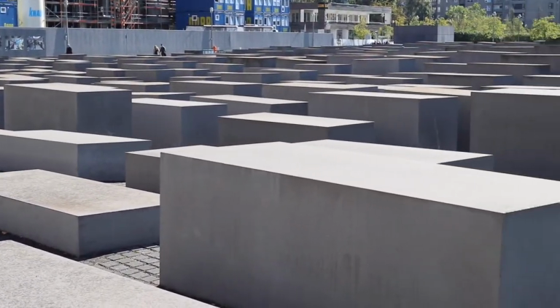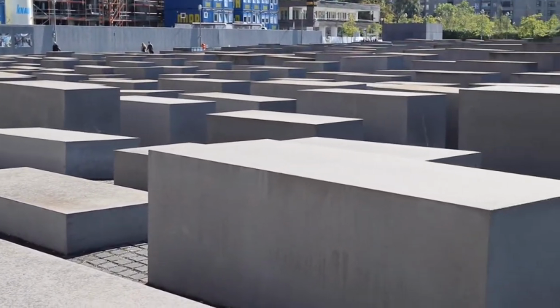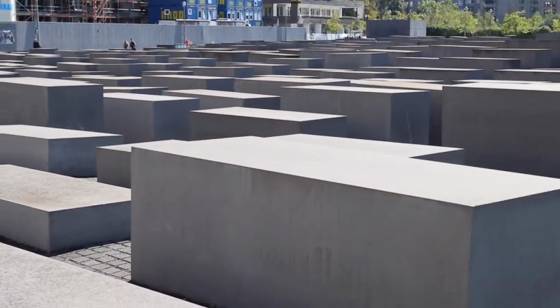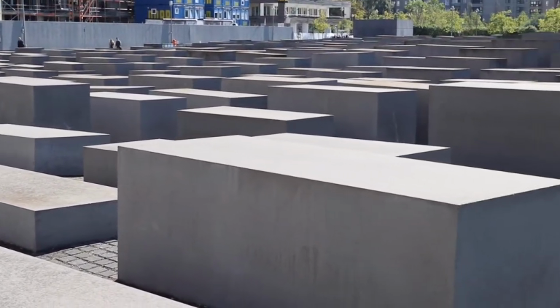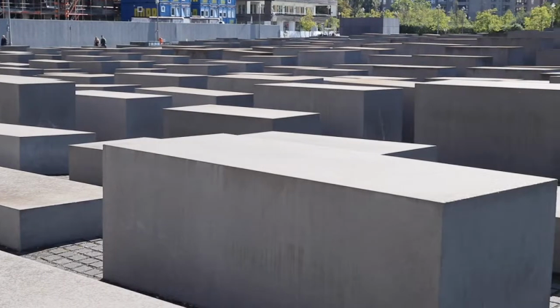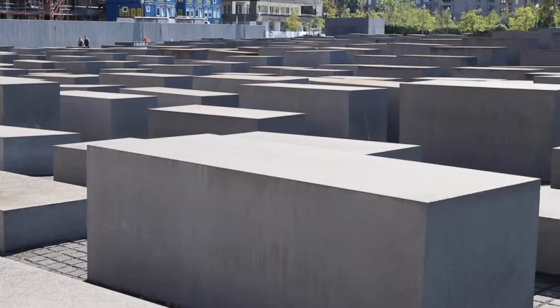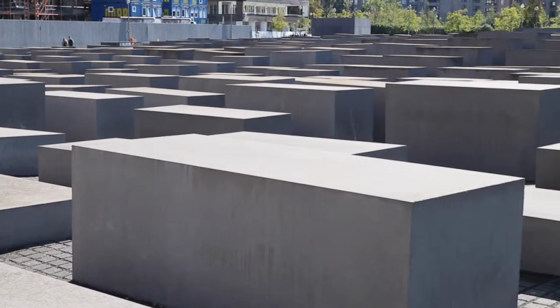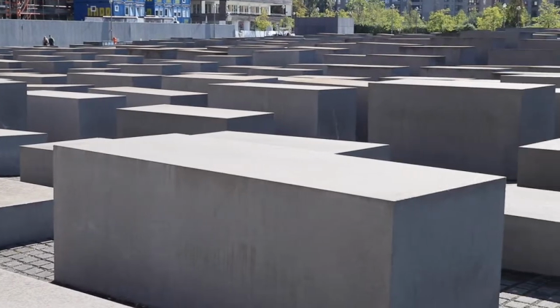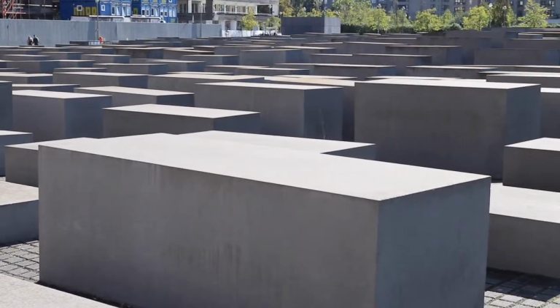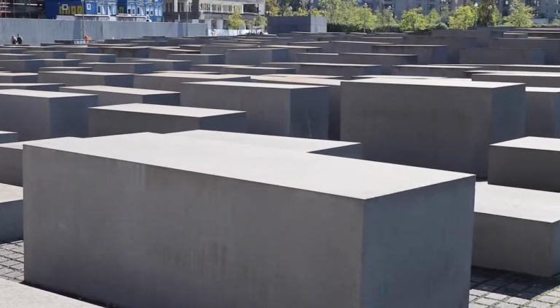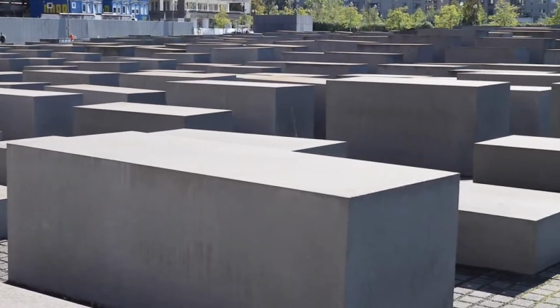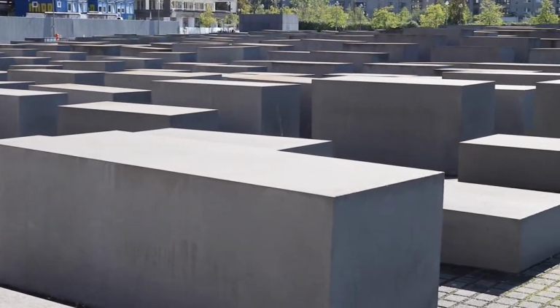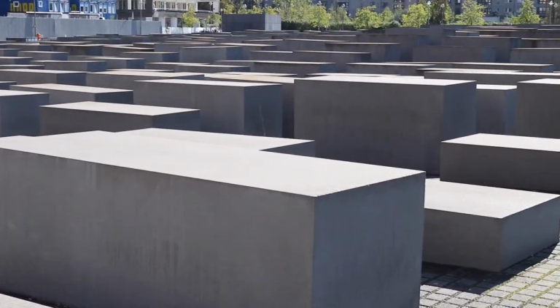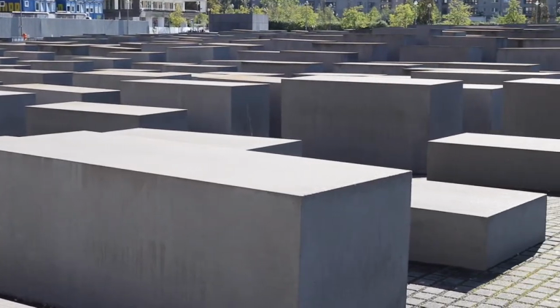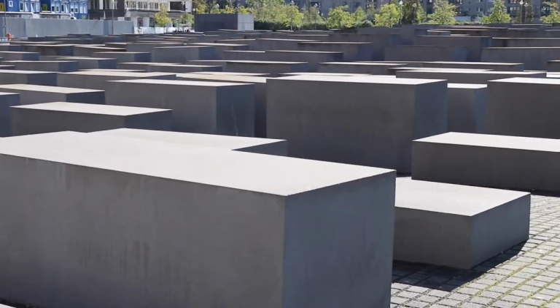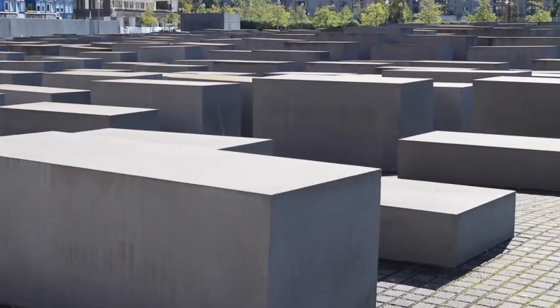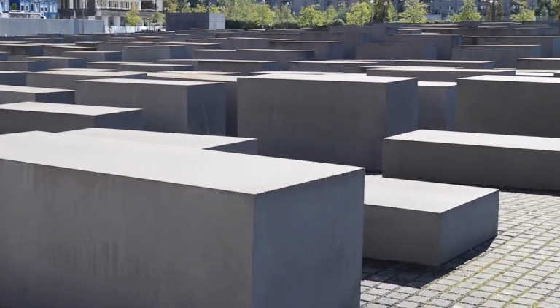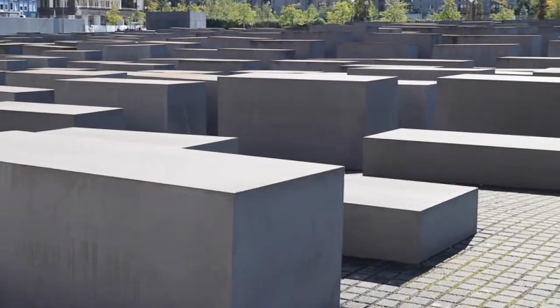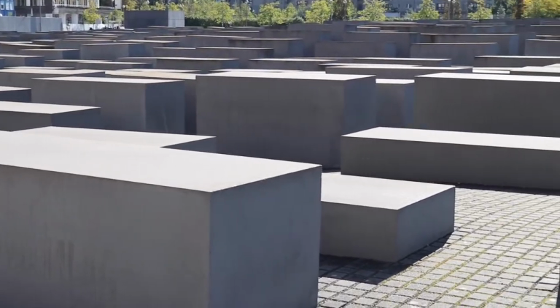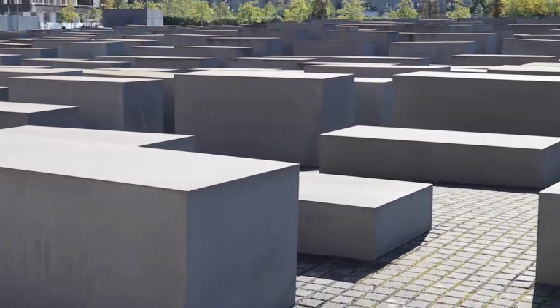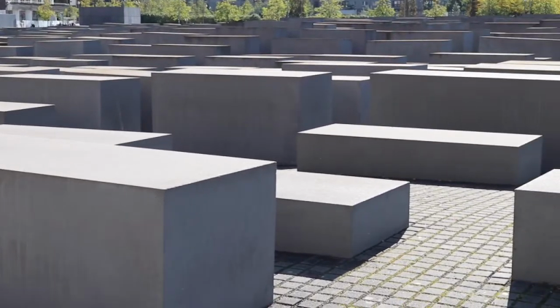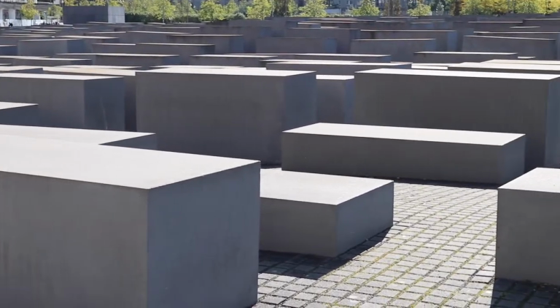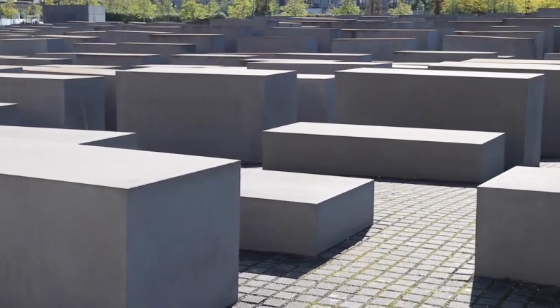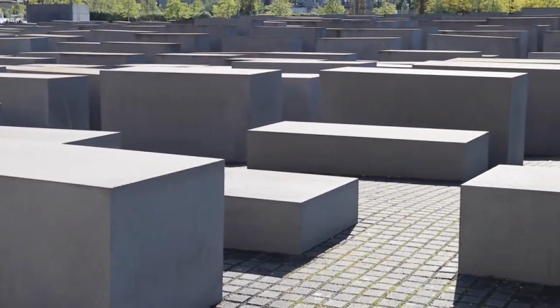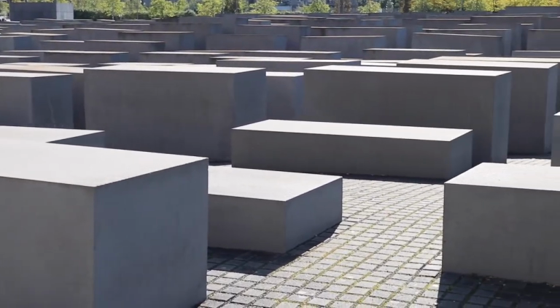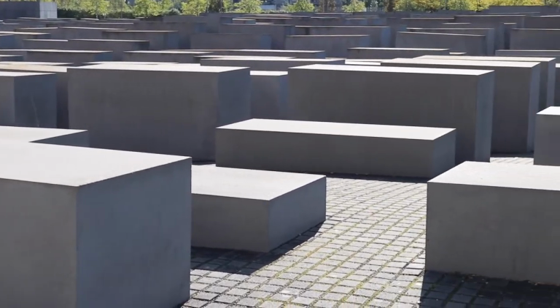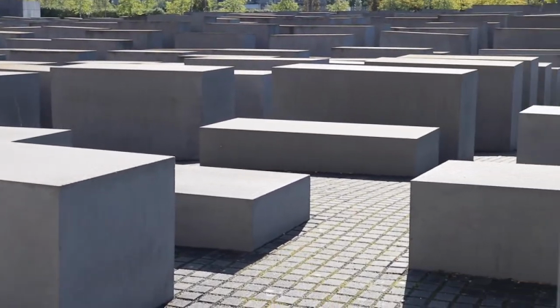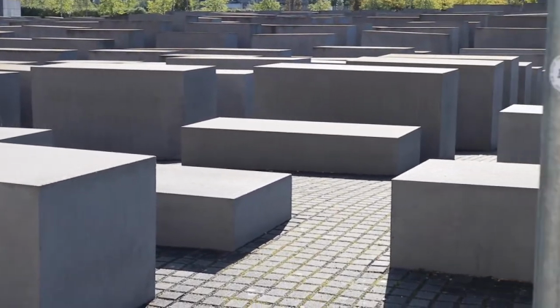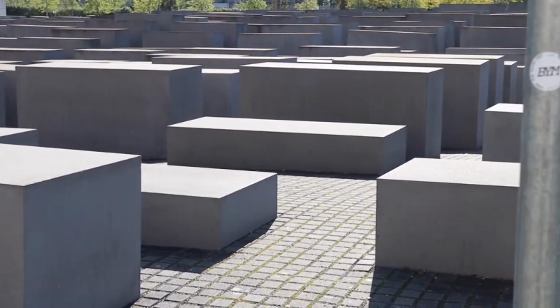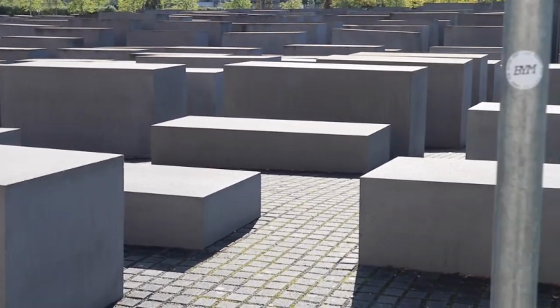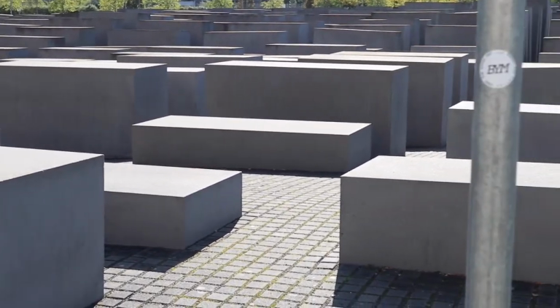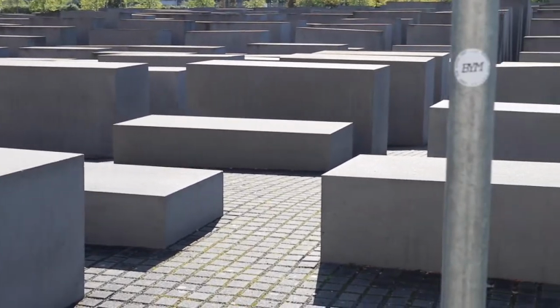The Memorial to the Murdered Jews of Europe in the middle of Berlin is Germany's central Holocaust memorial — a place of remembrance and commemoration for the up to six million Jewish victims of the Holocaust.